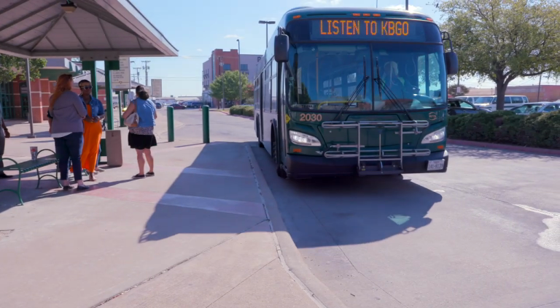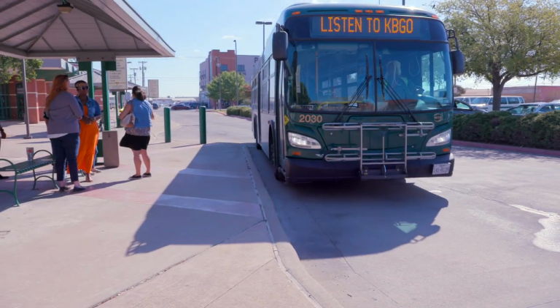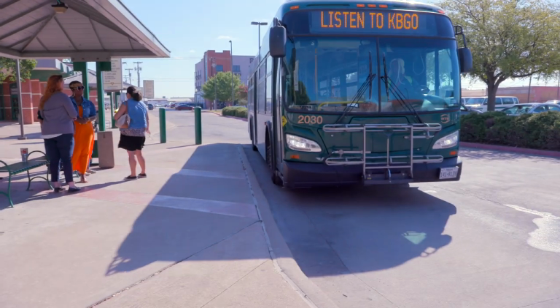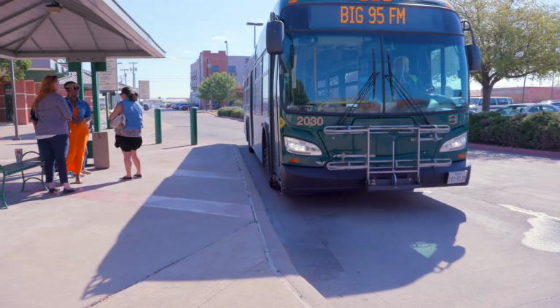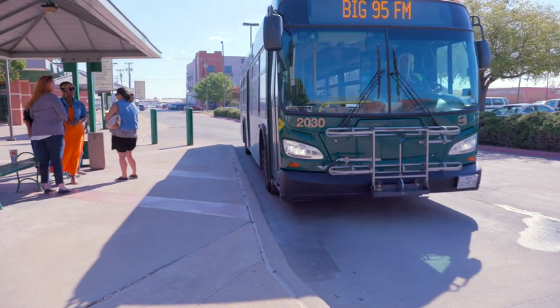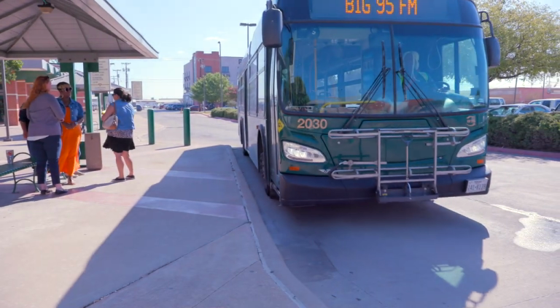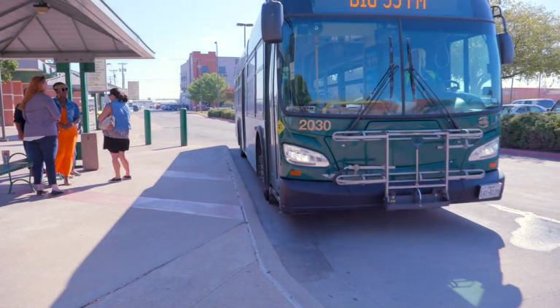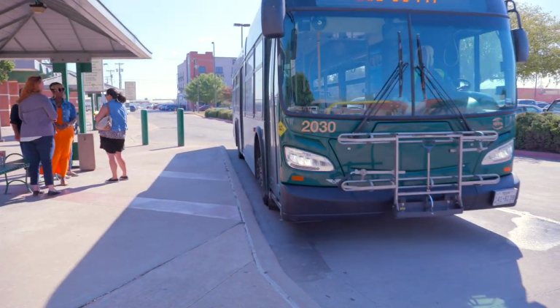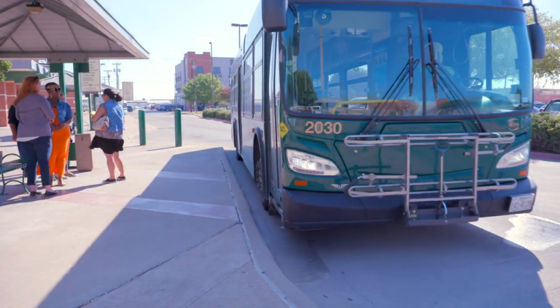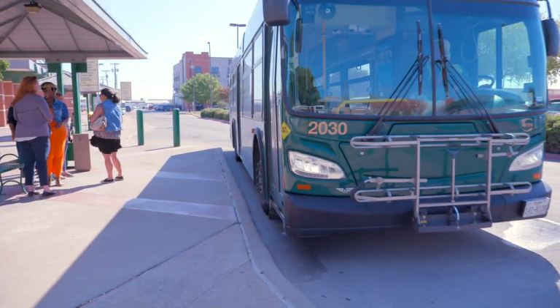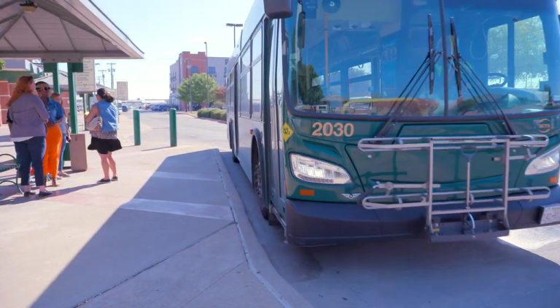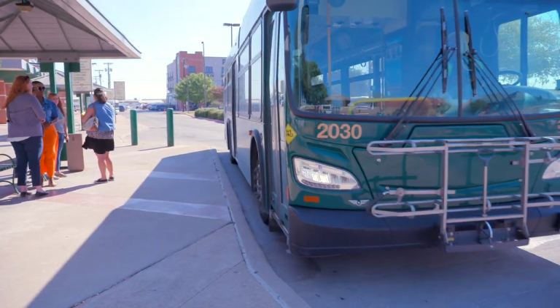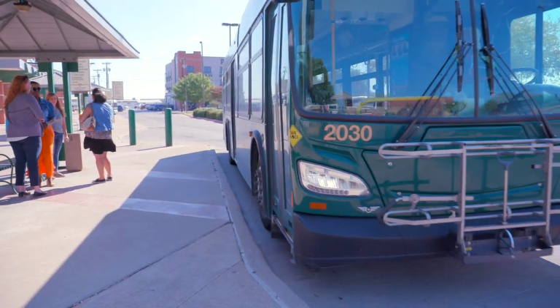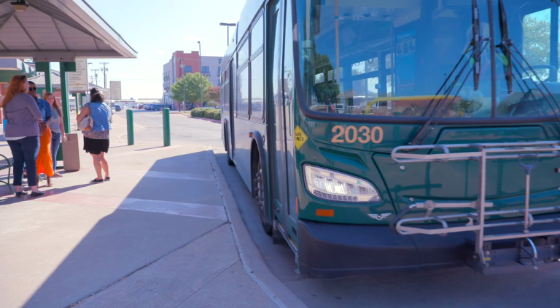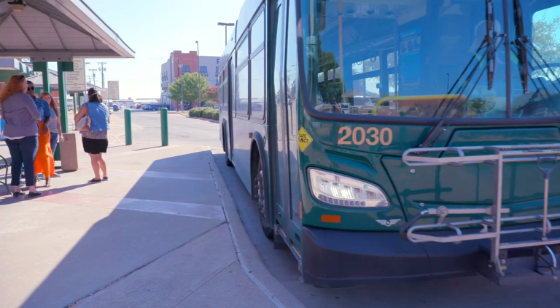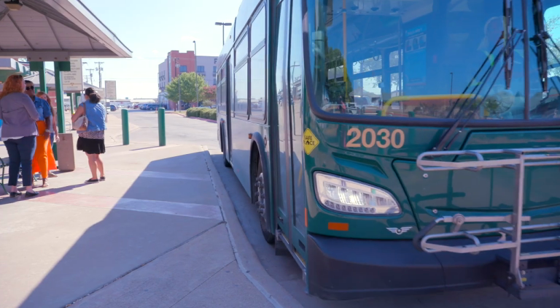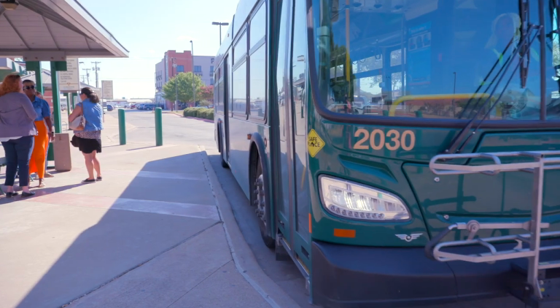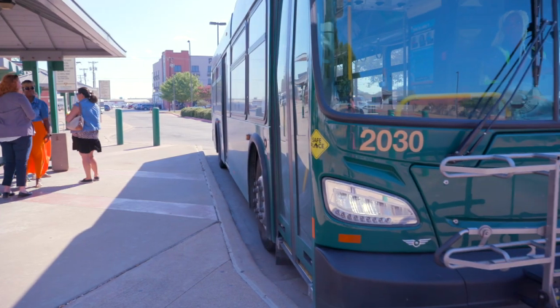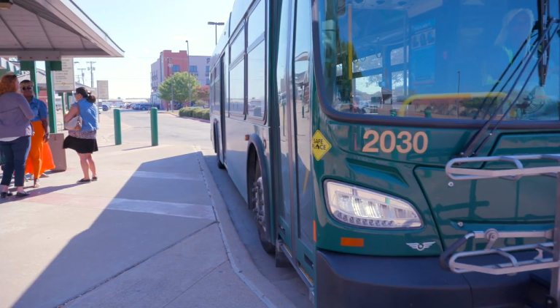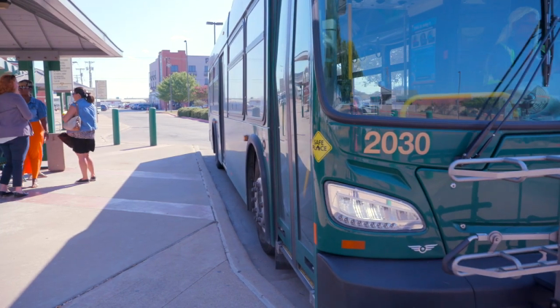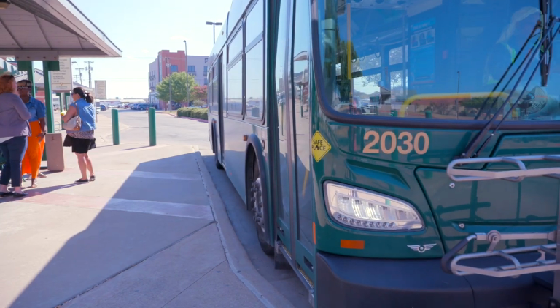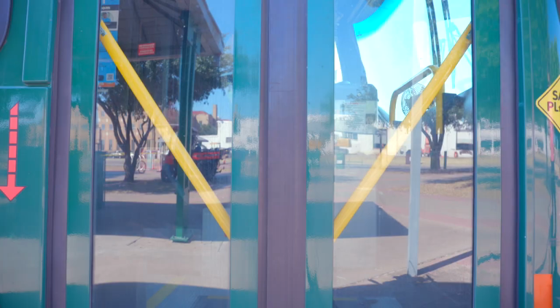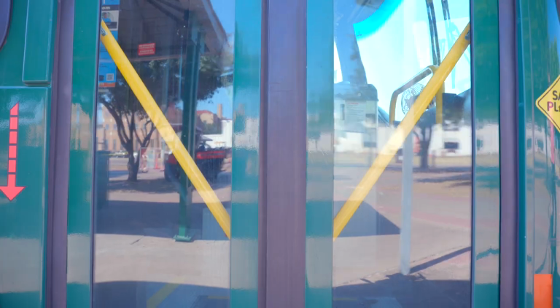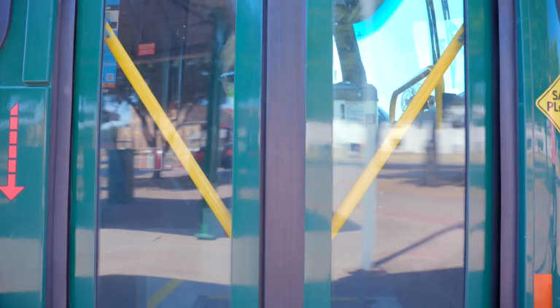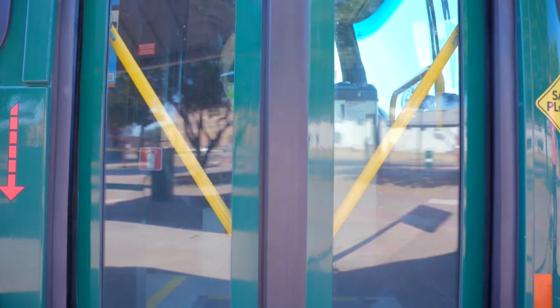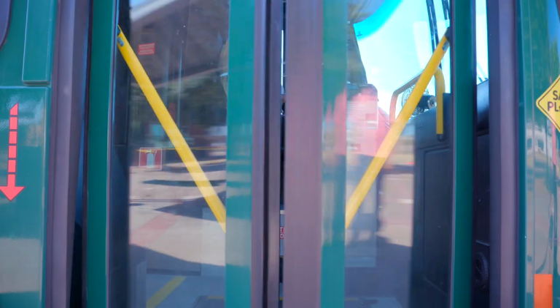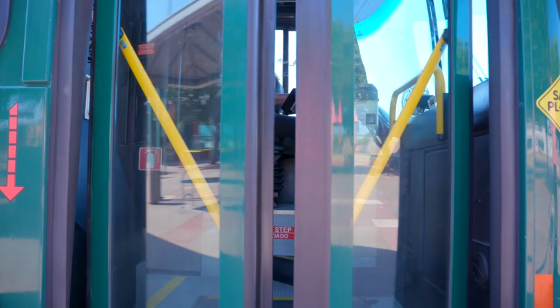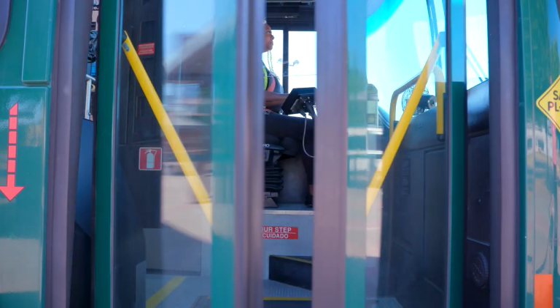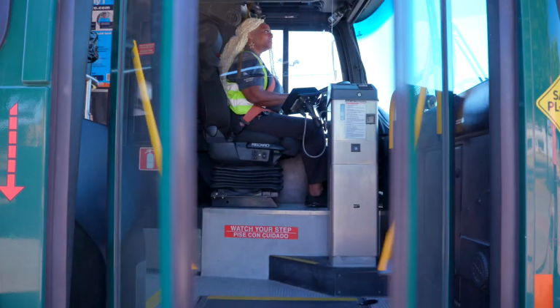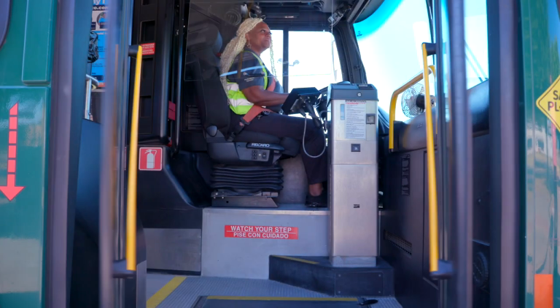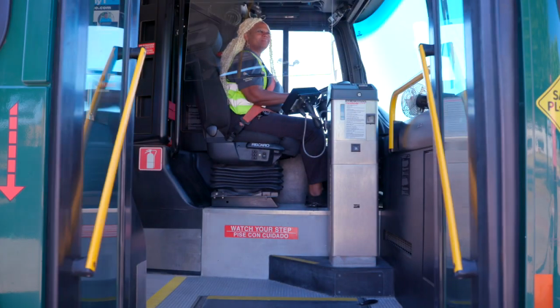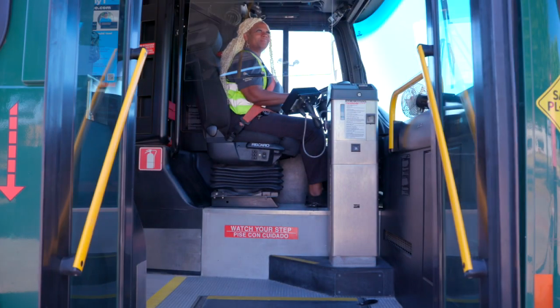Ready to ride a Waco Transit bus around town? We have easy tips to help make your trip safe and enjoyable.